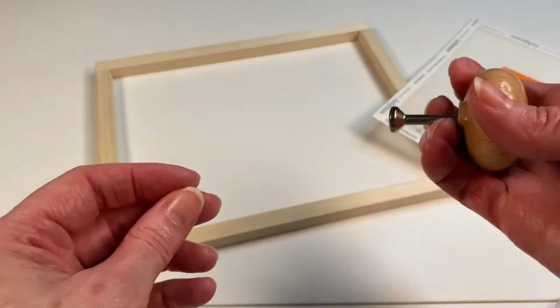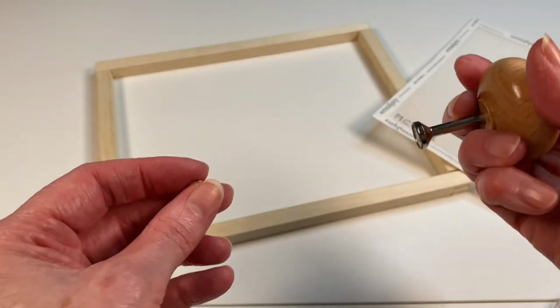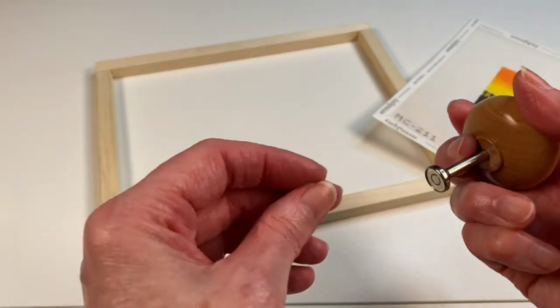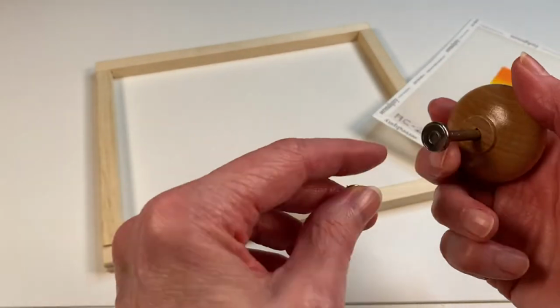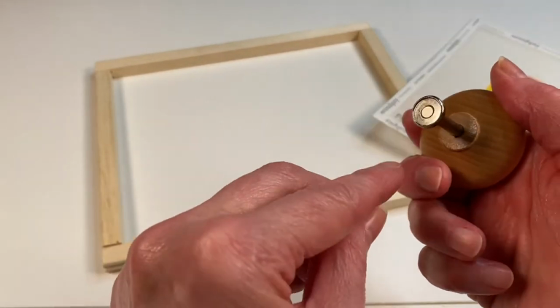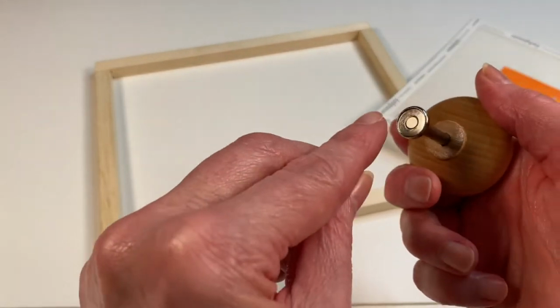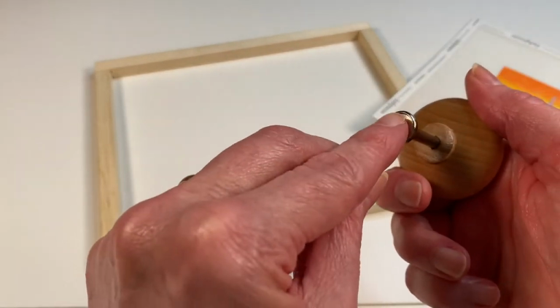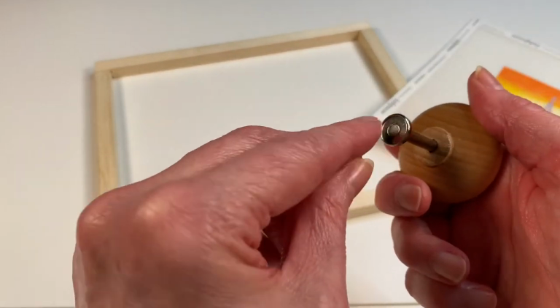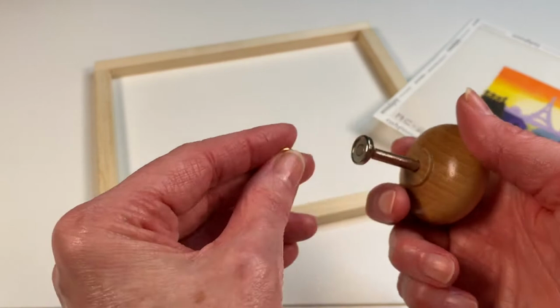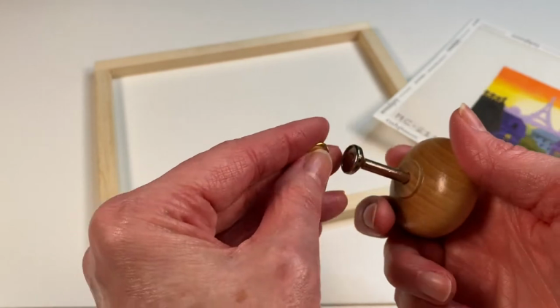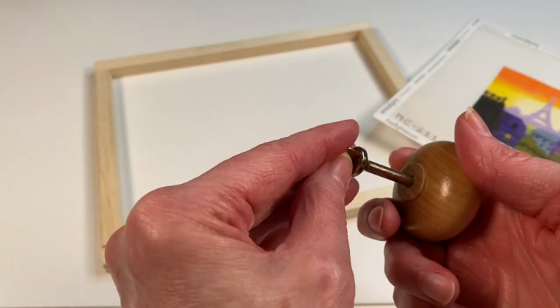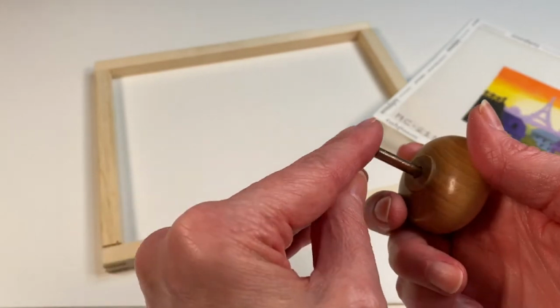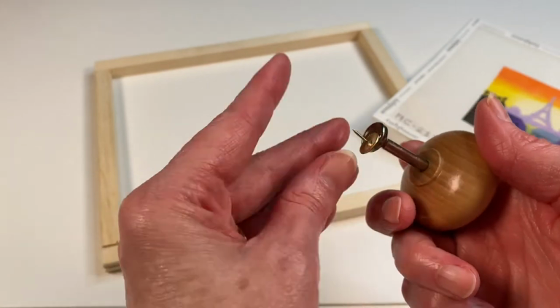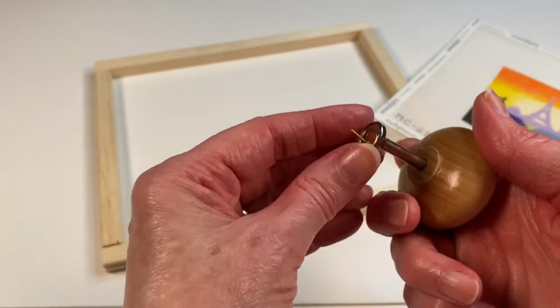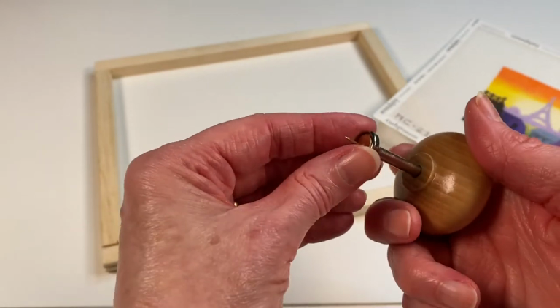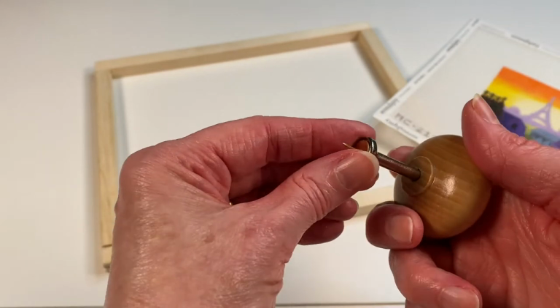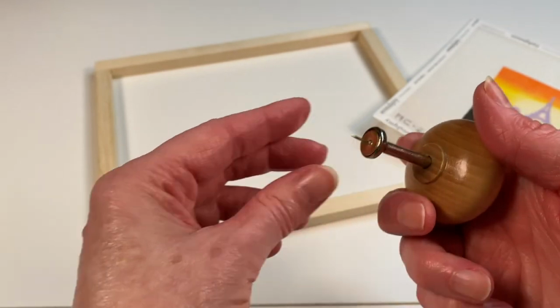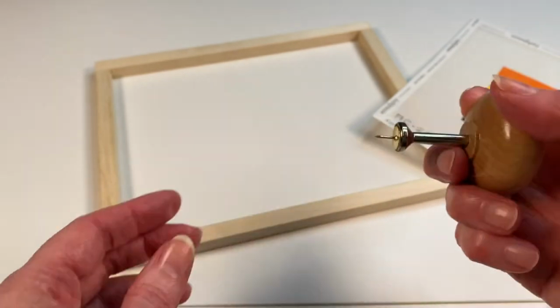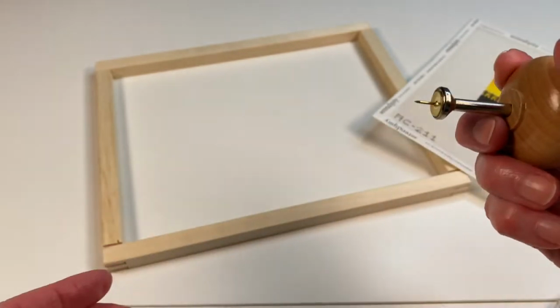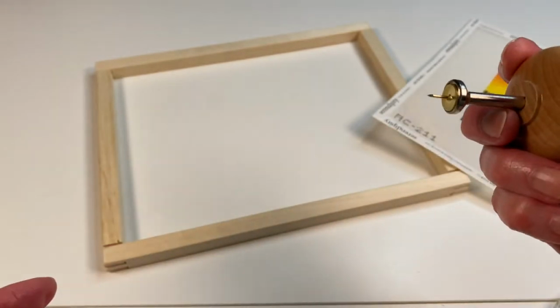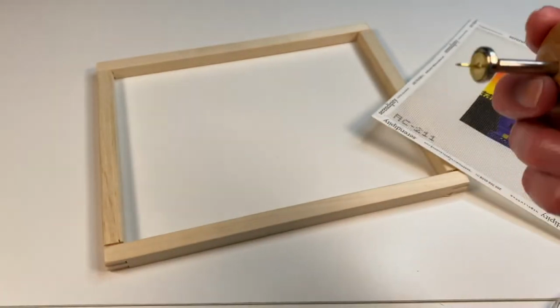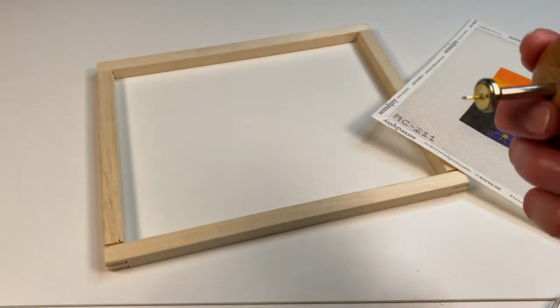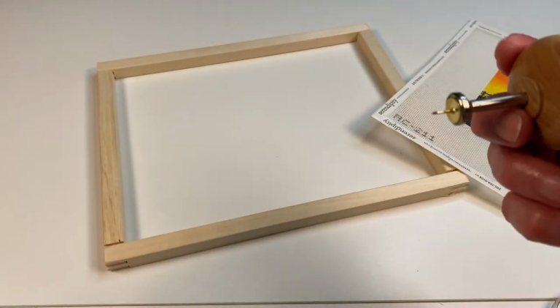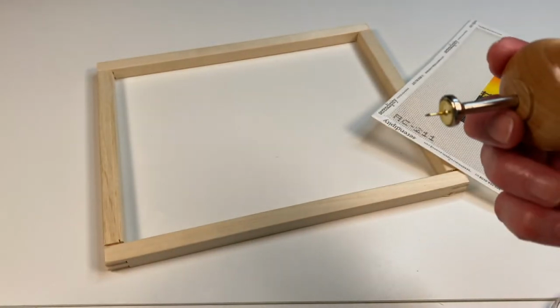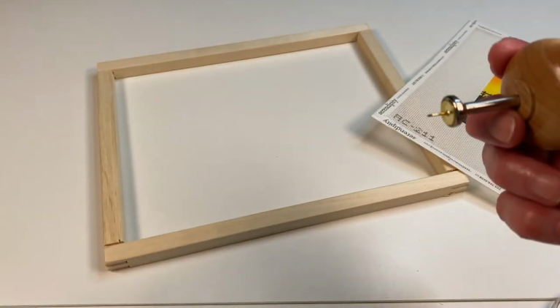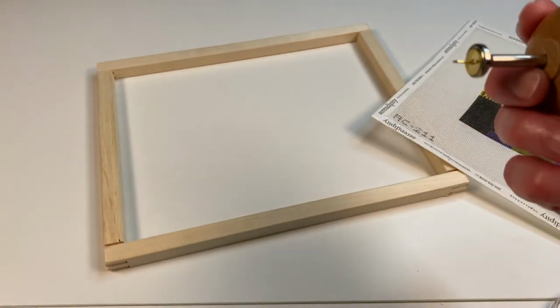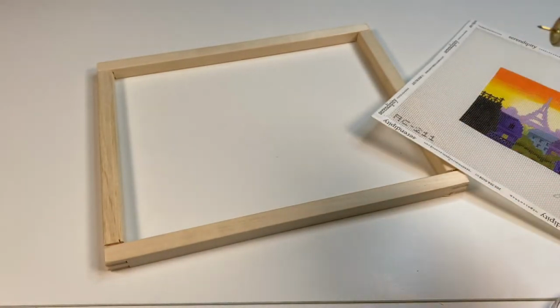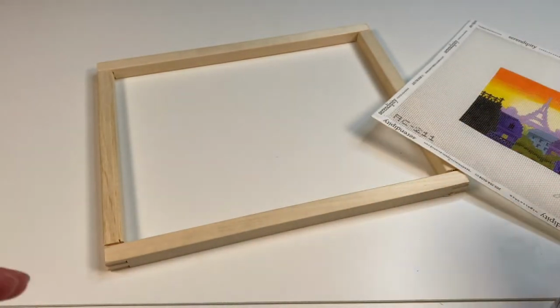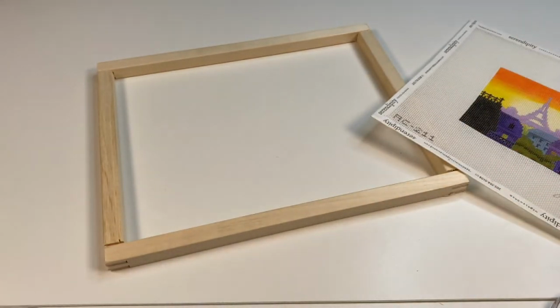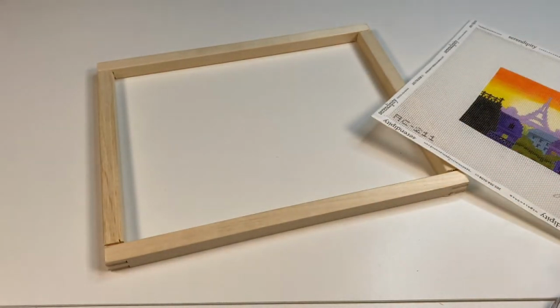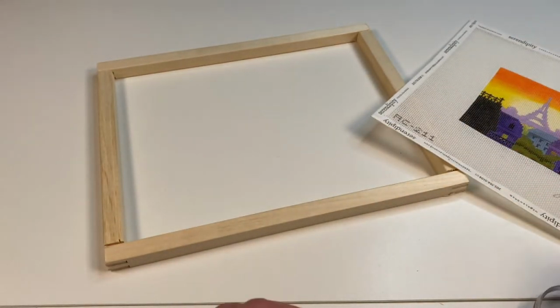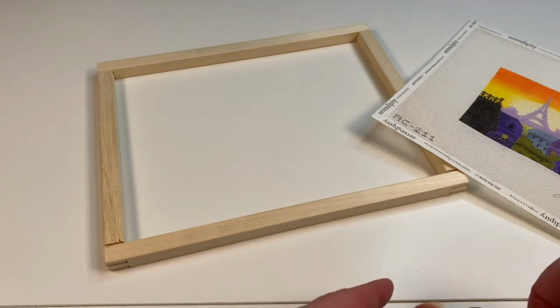Let's get a tack out of the box. The neat thing about this is it has a little magnet in the end, so that you don't have to hold the tack — it's going to hold it there for you.